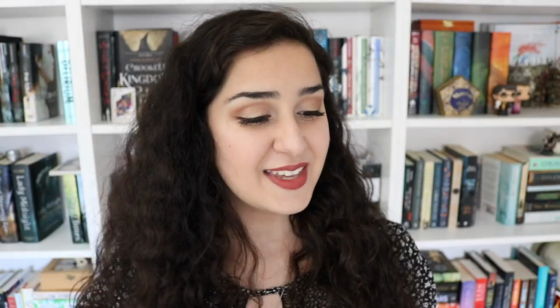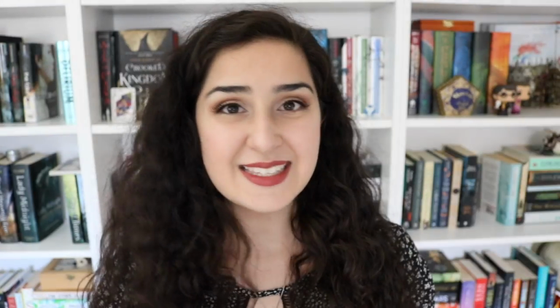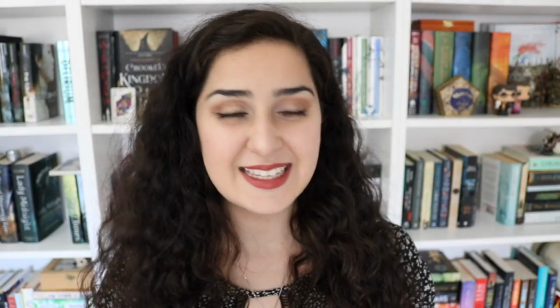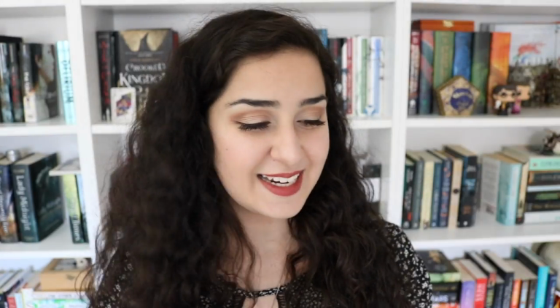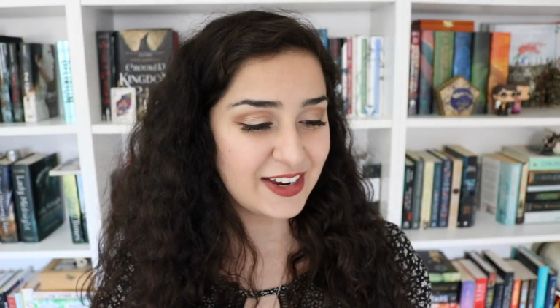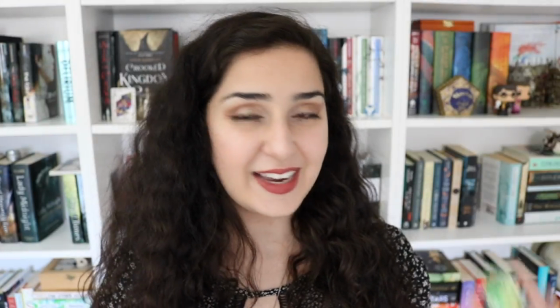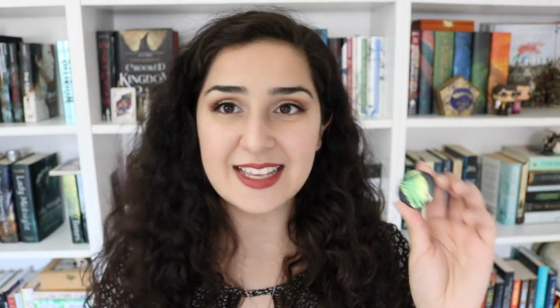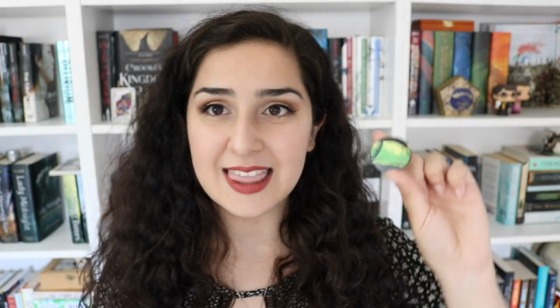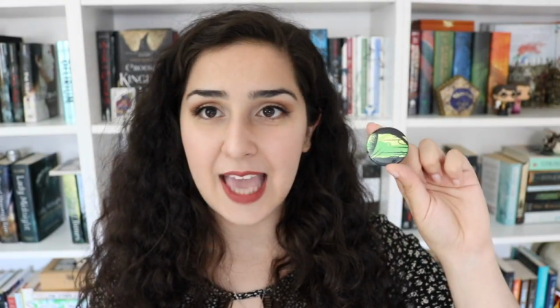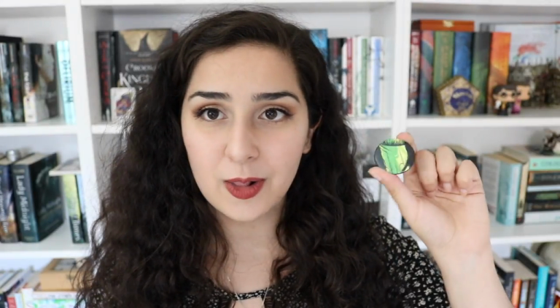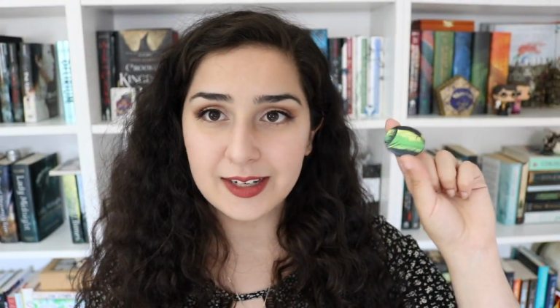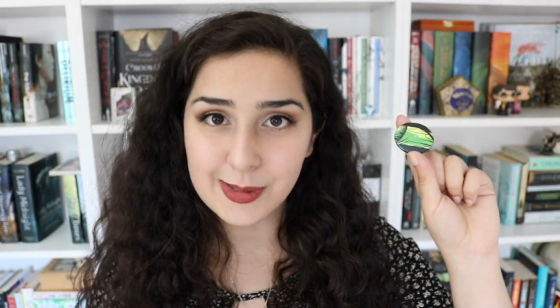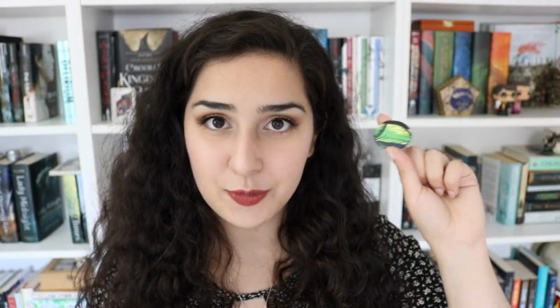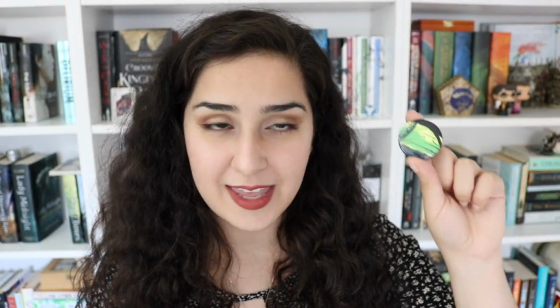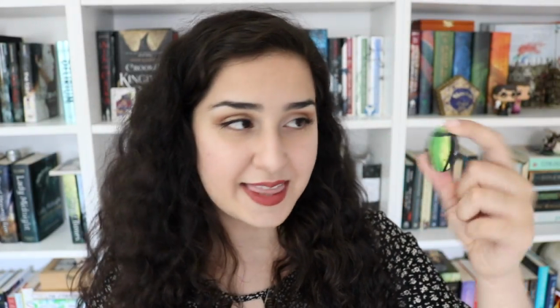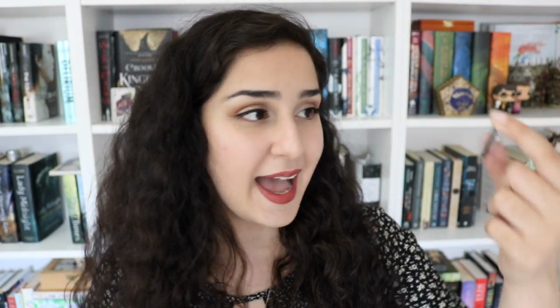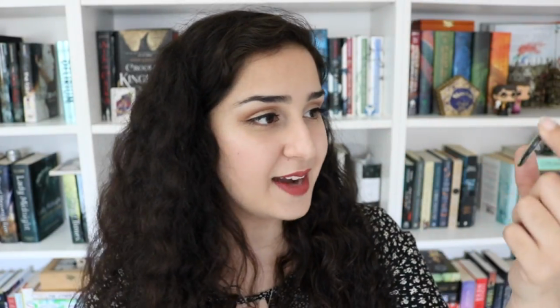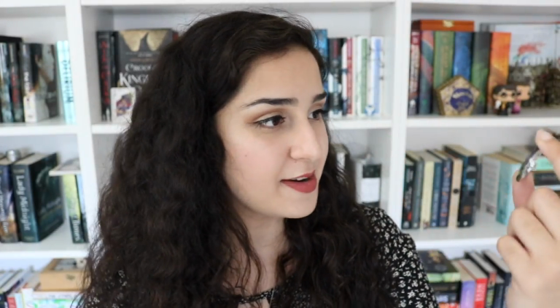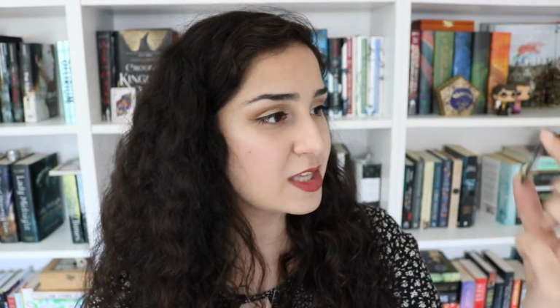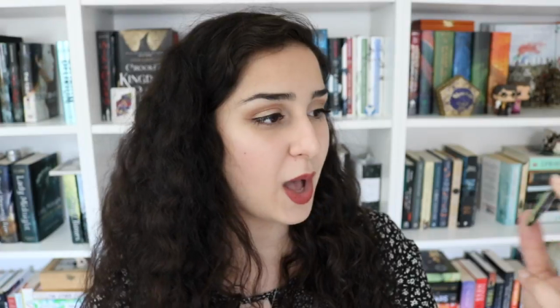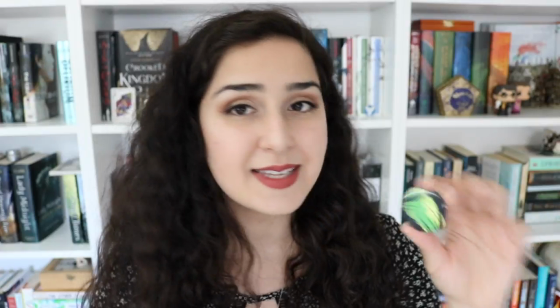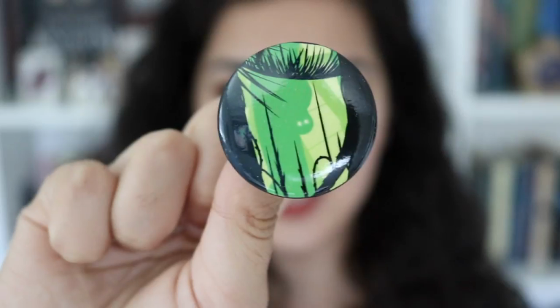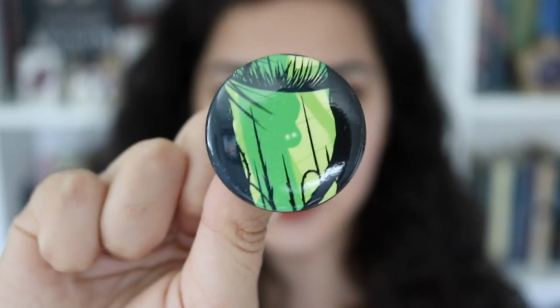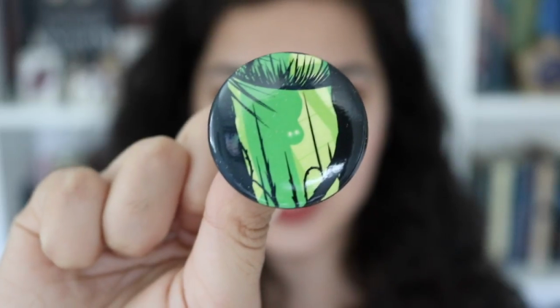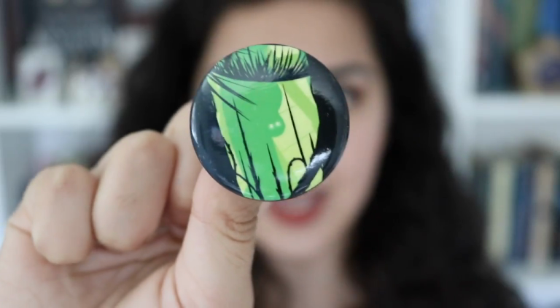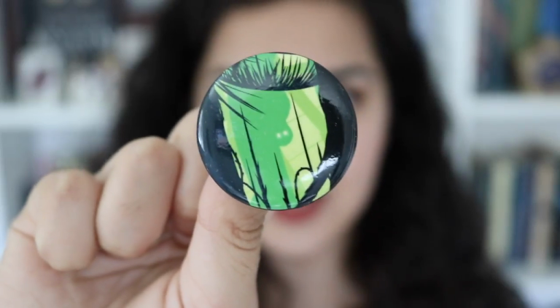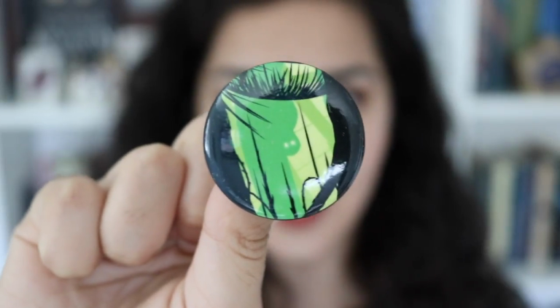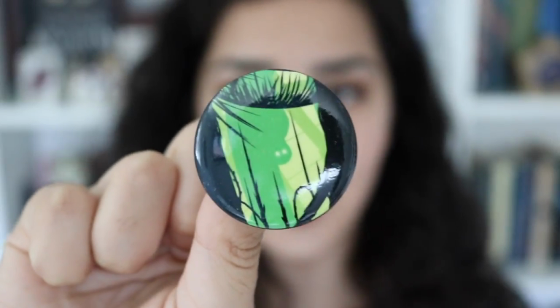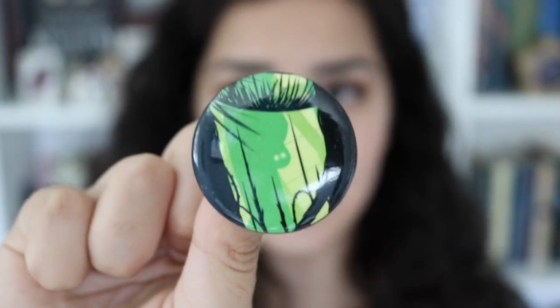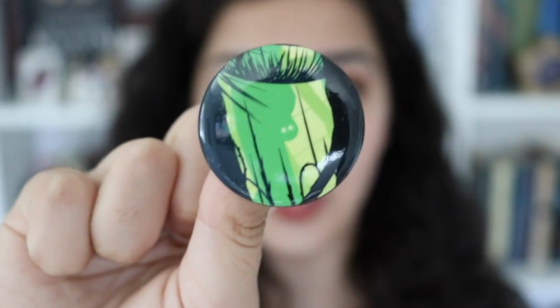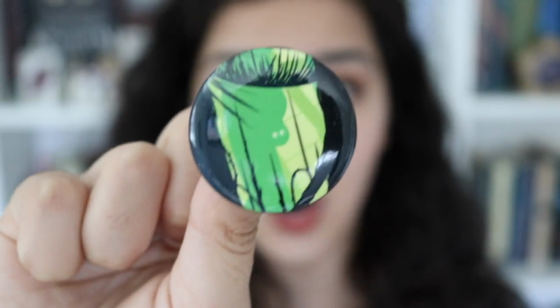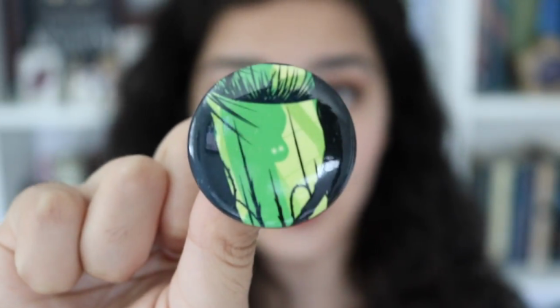The next thing in here is the Owlcrate exclusive pin that they include in every month's box. This one is just the same design that is on the card.